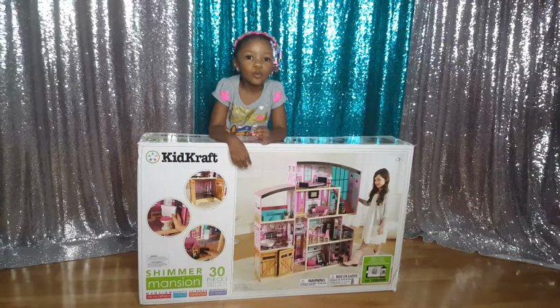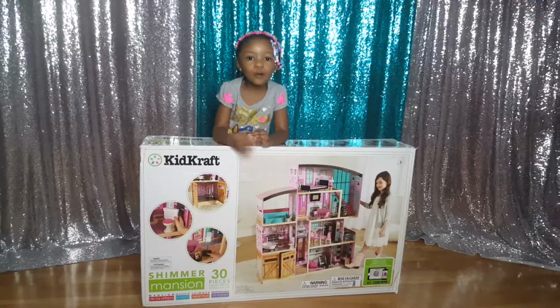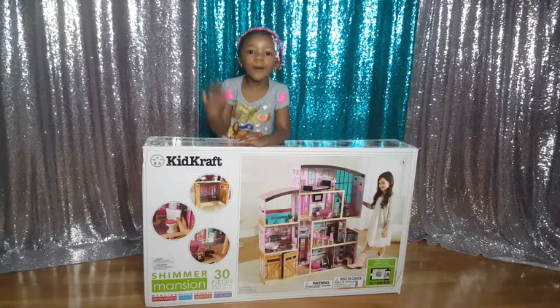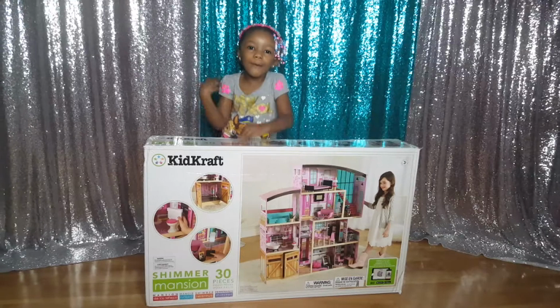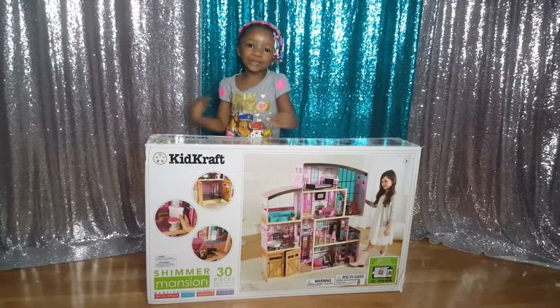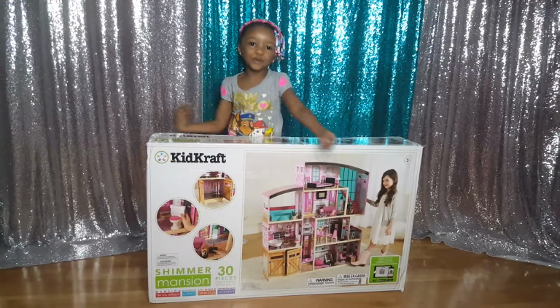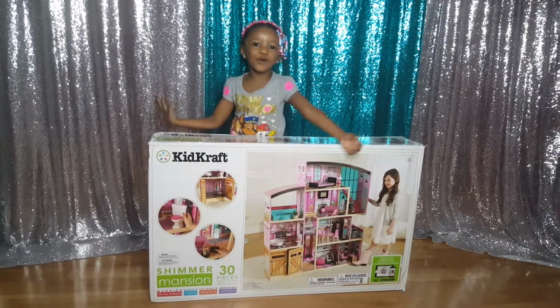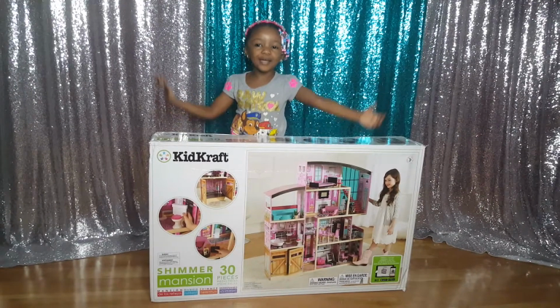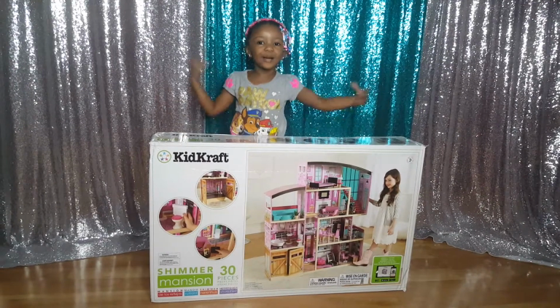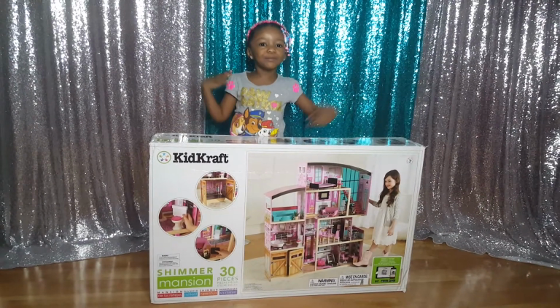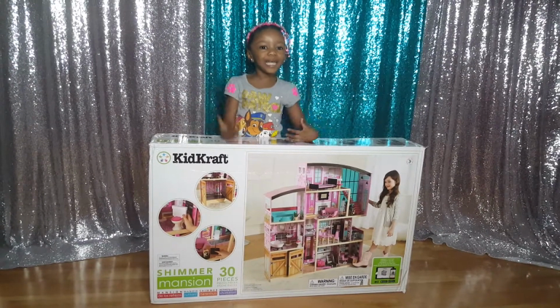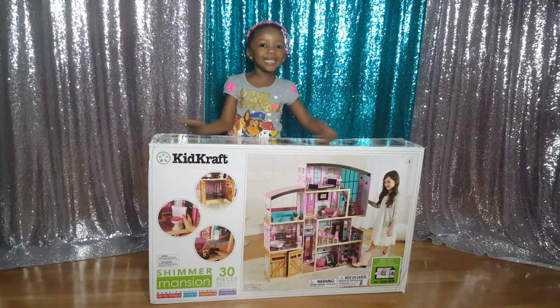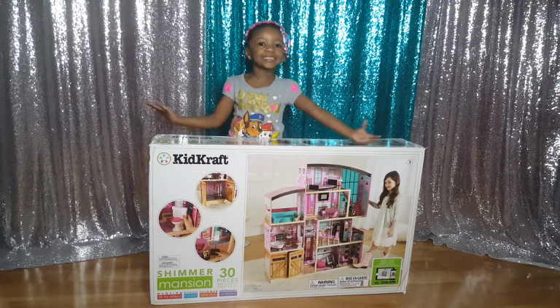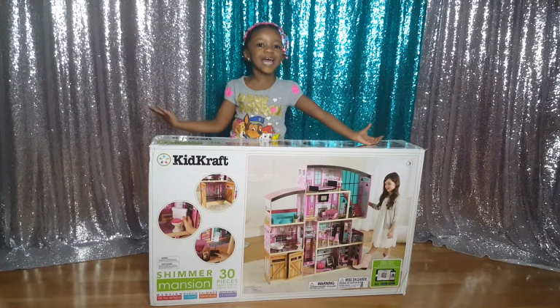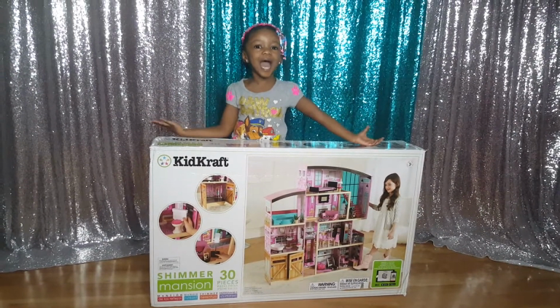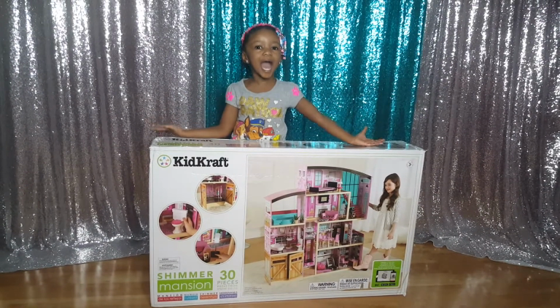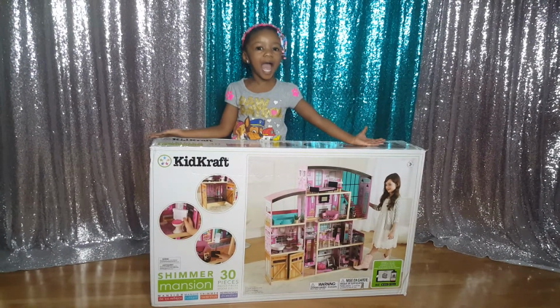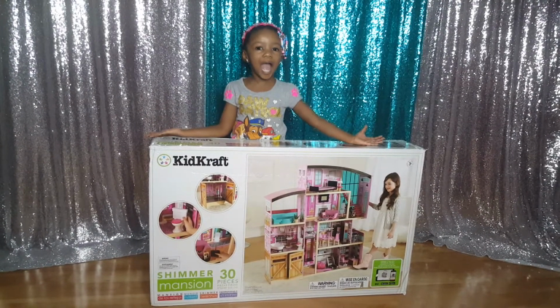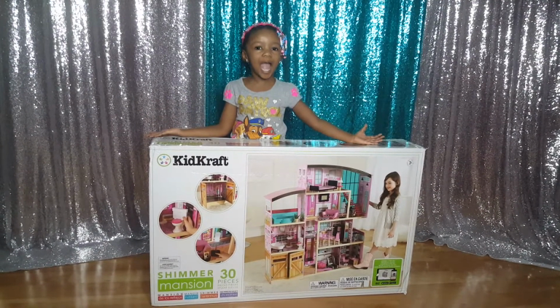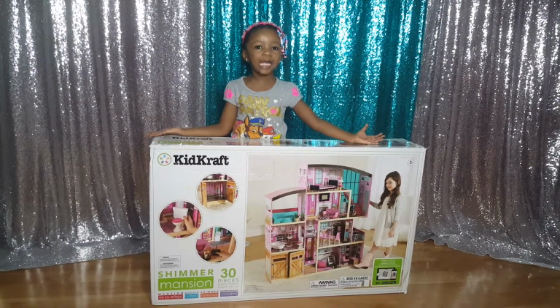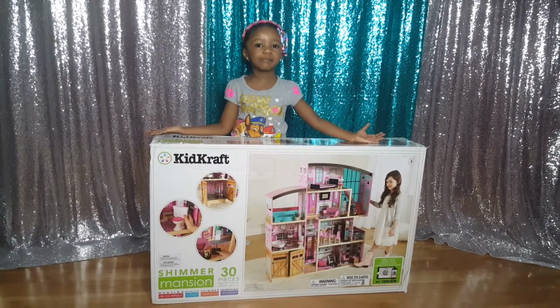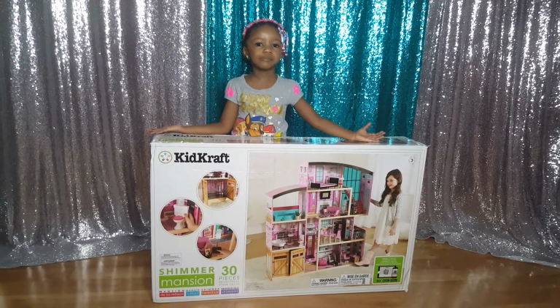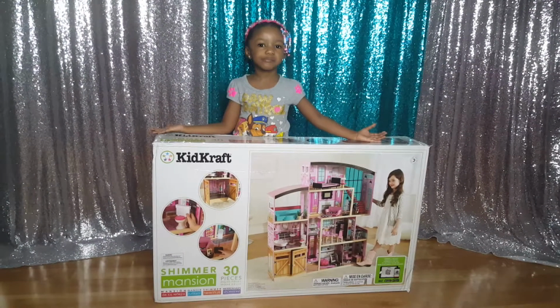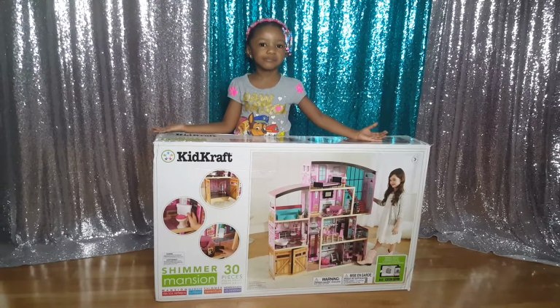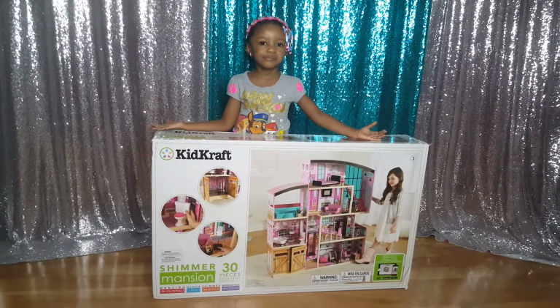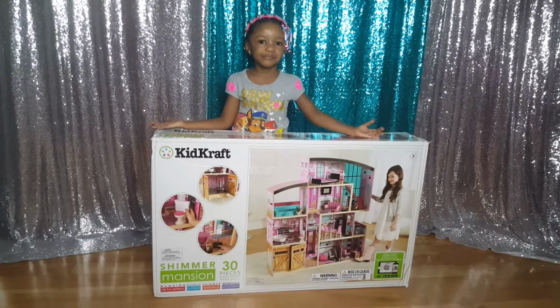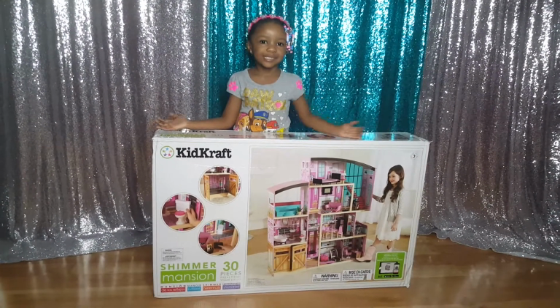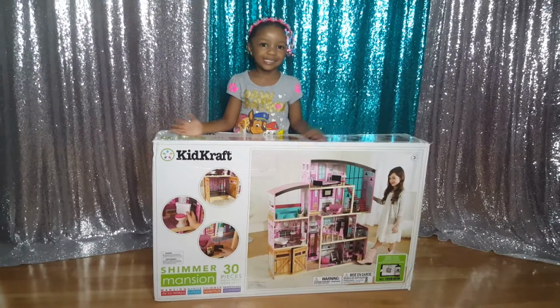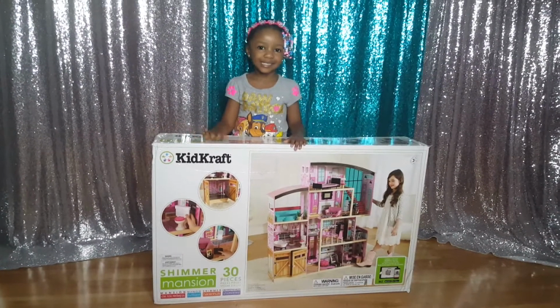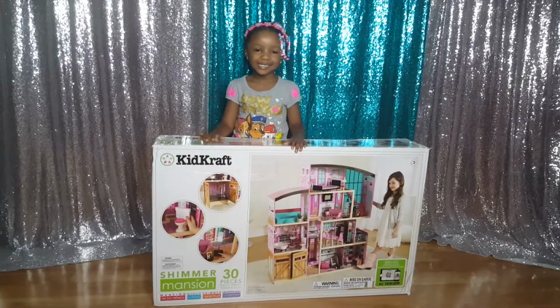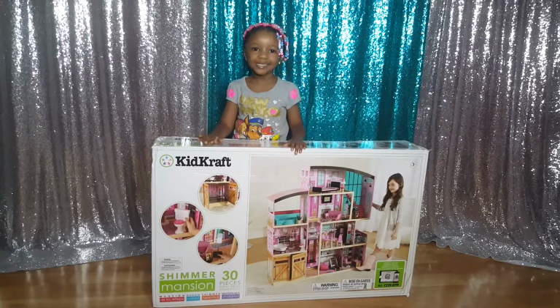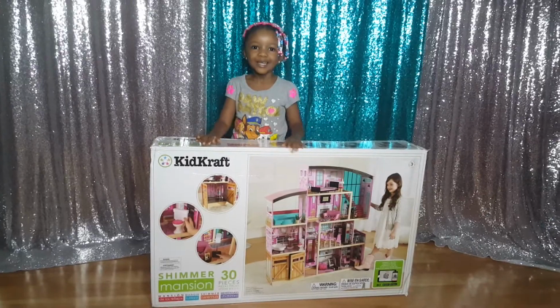Welcome back to Royal Place Time! Hi Royal, what do you have here today?